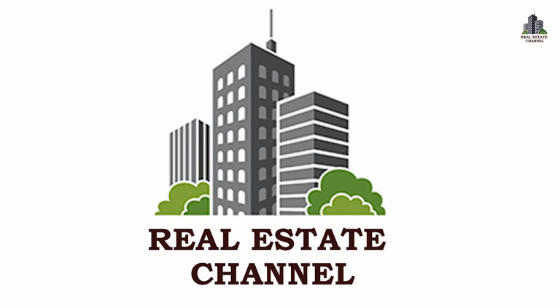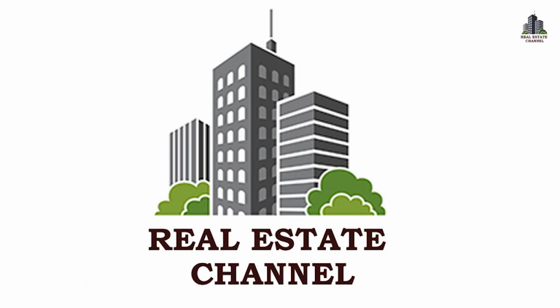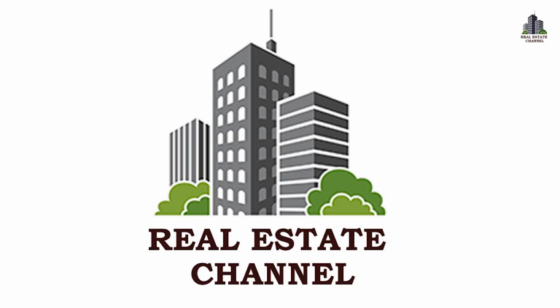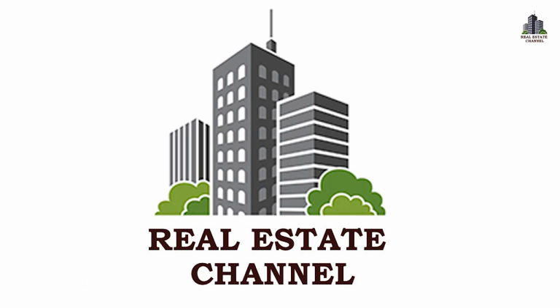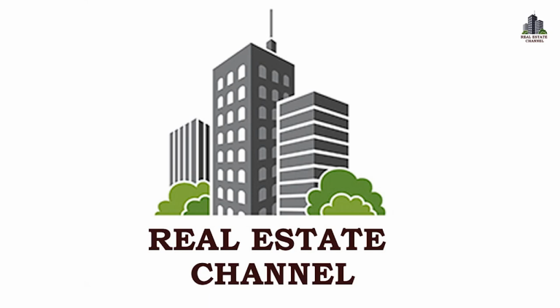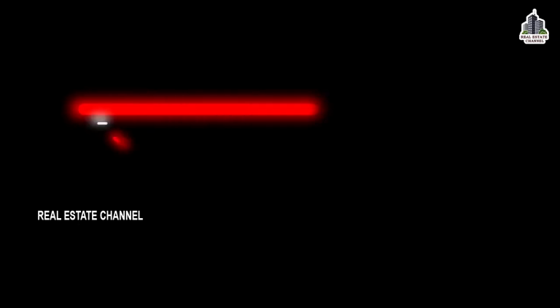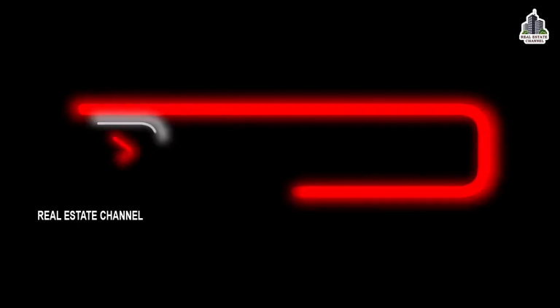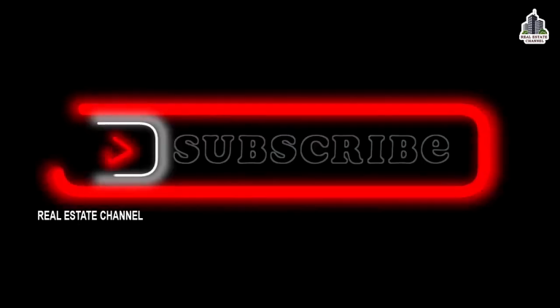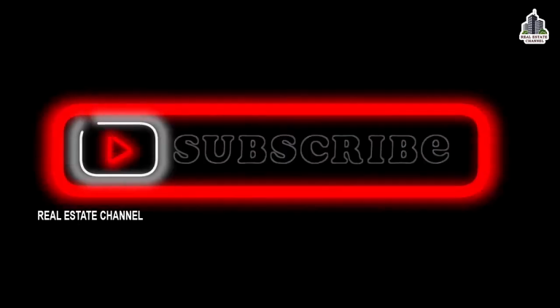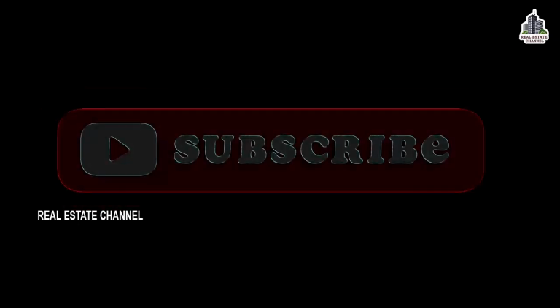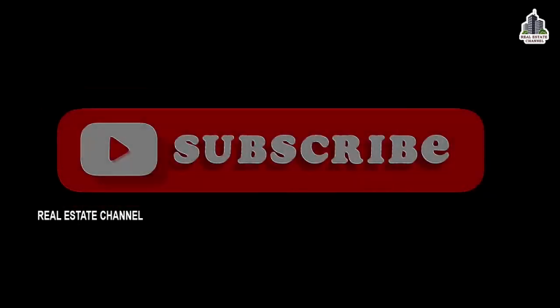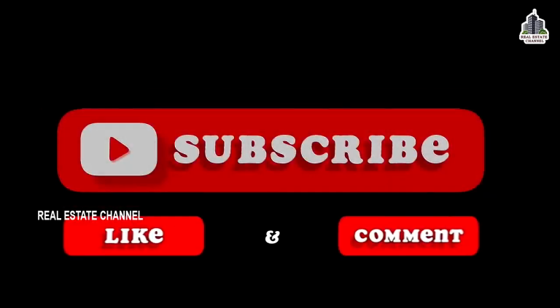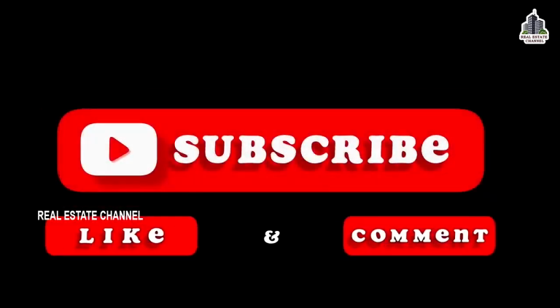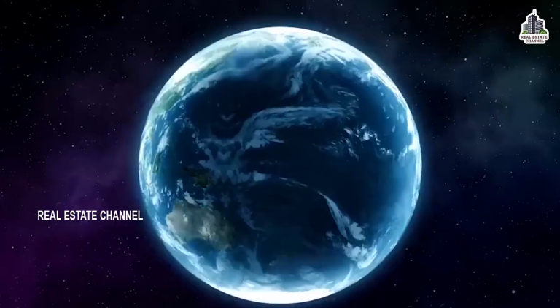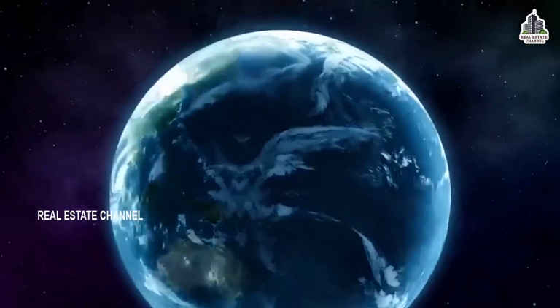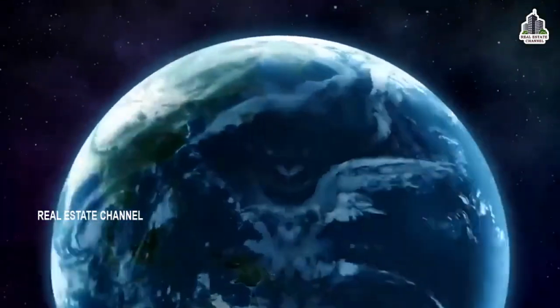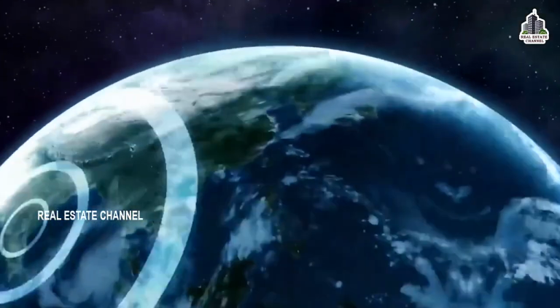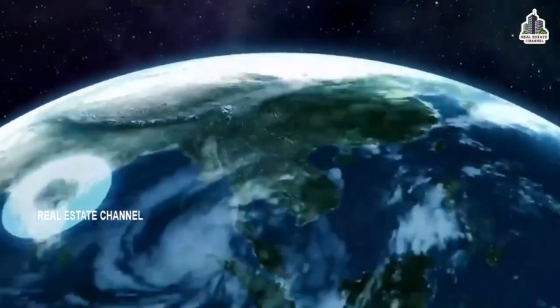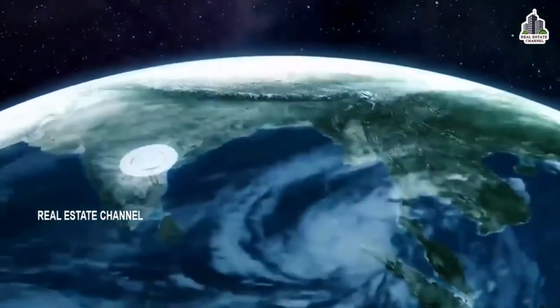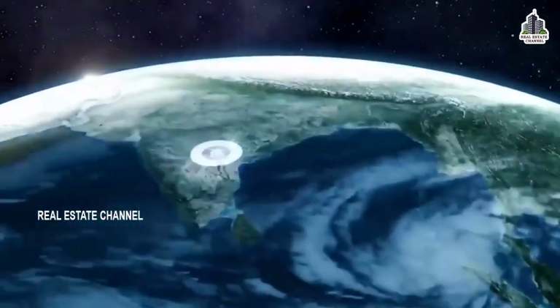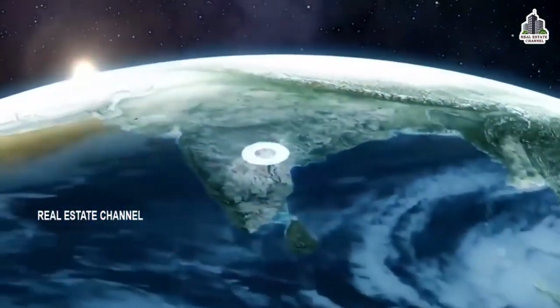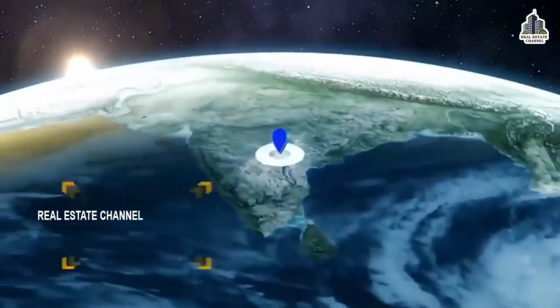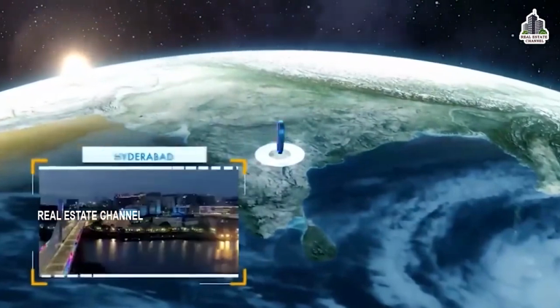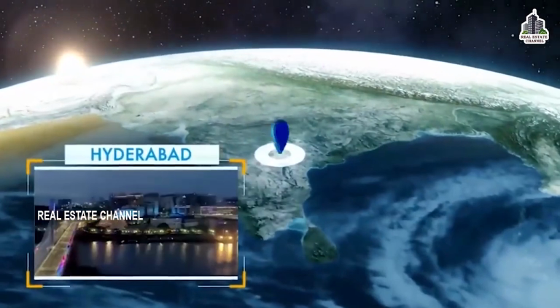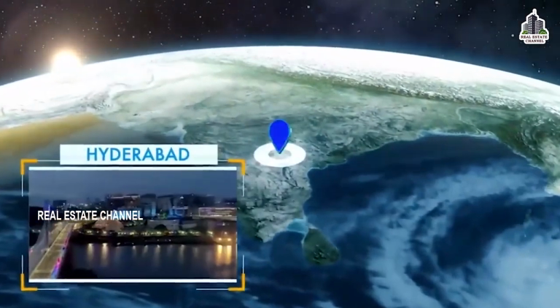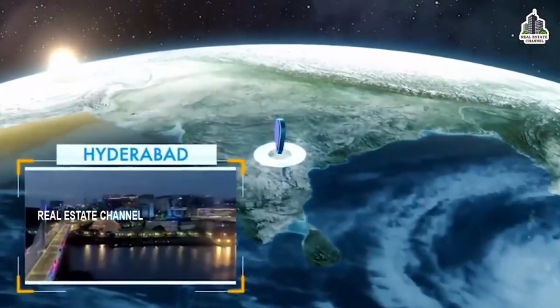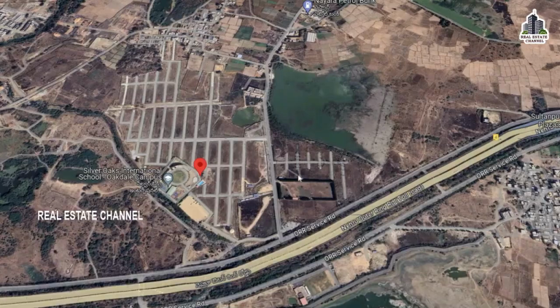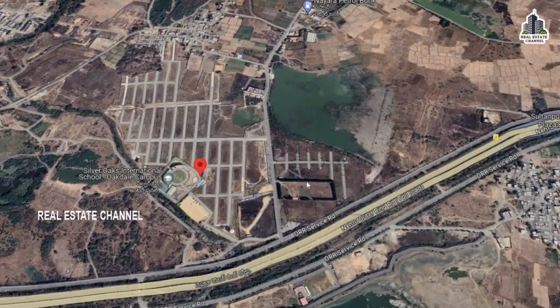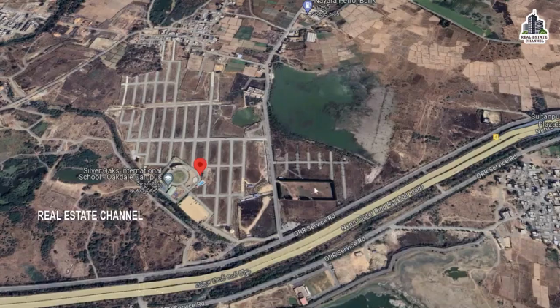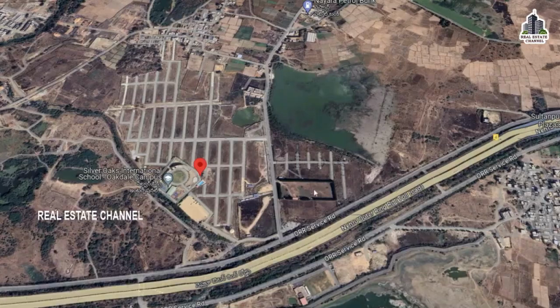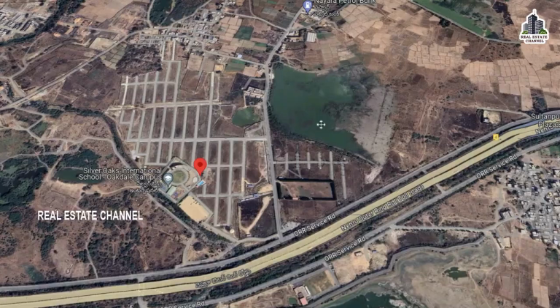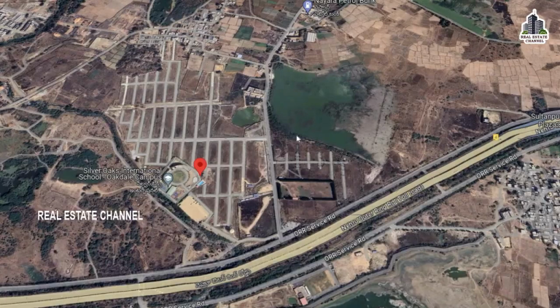Welcome to Real Estate Channel. Welcome to a luxury gated community.